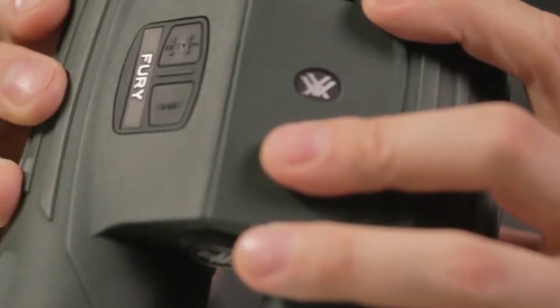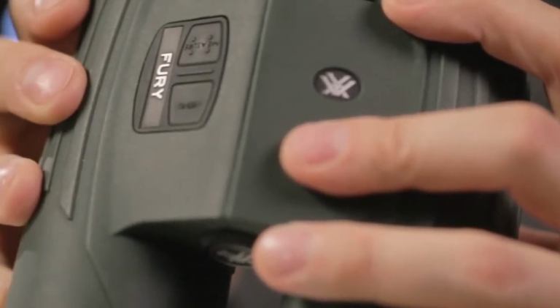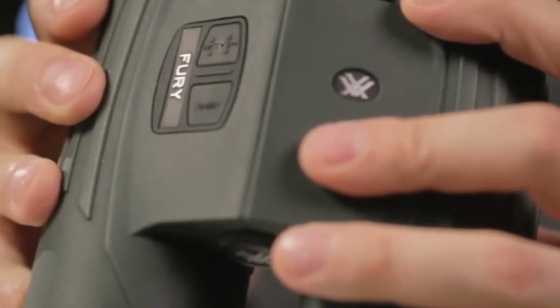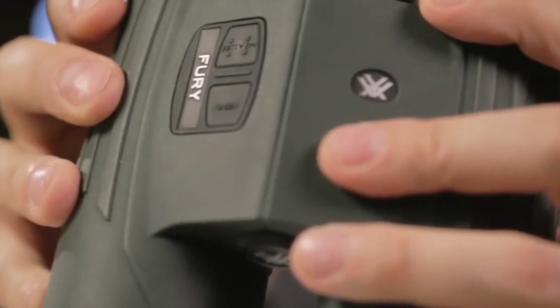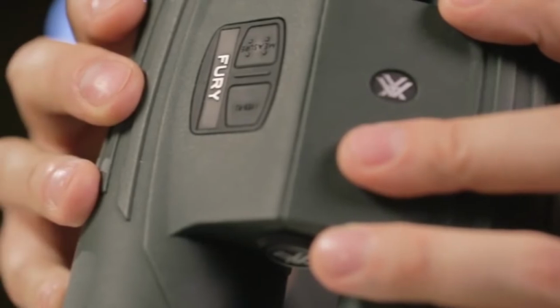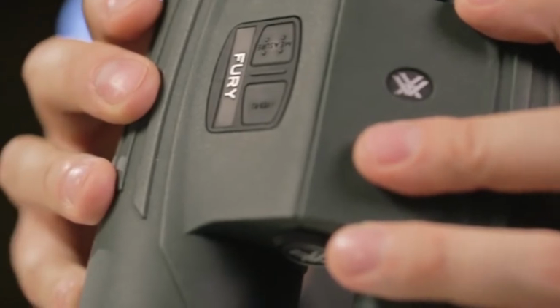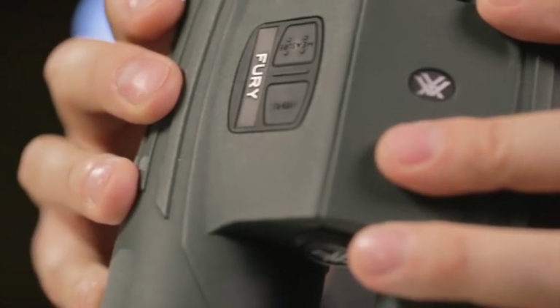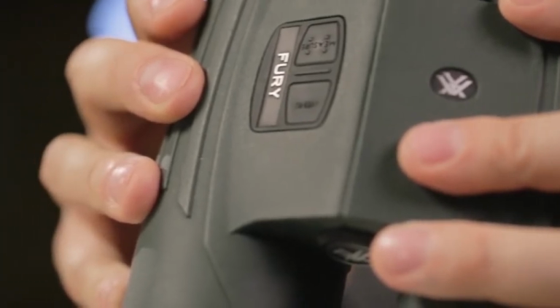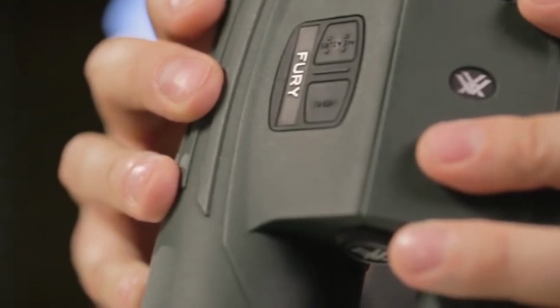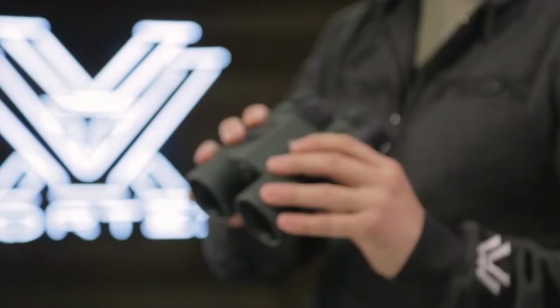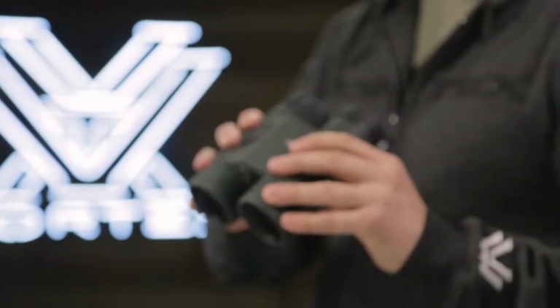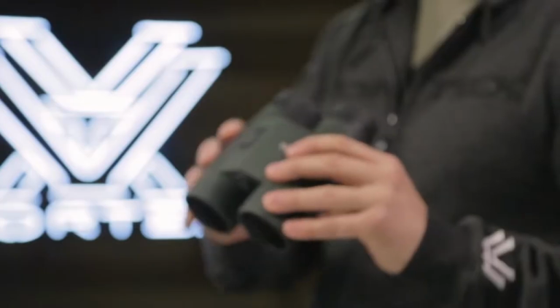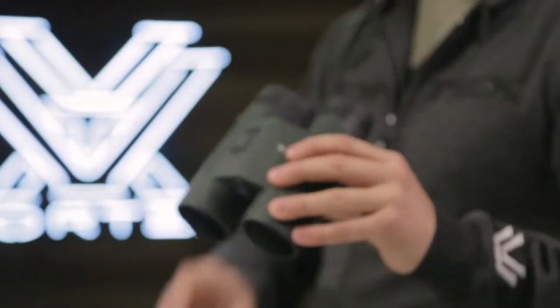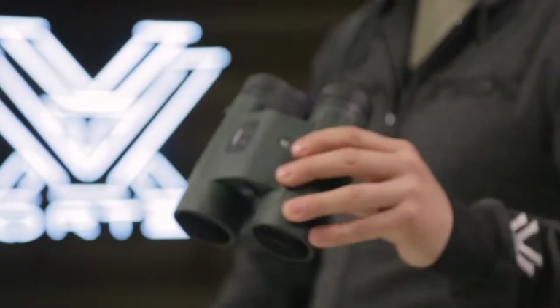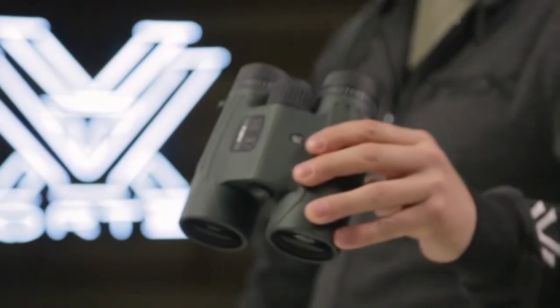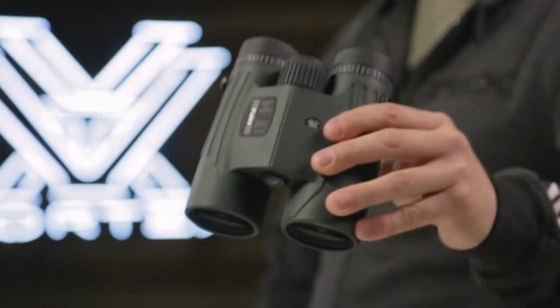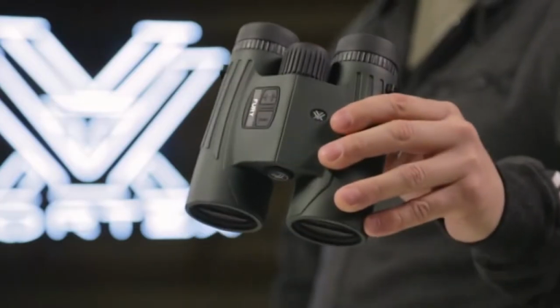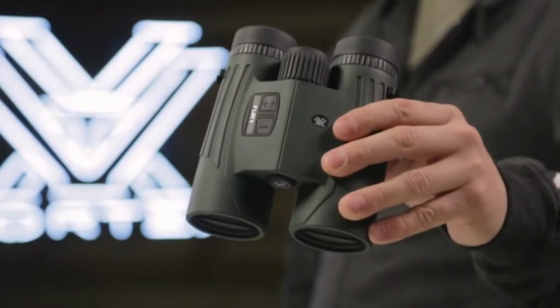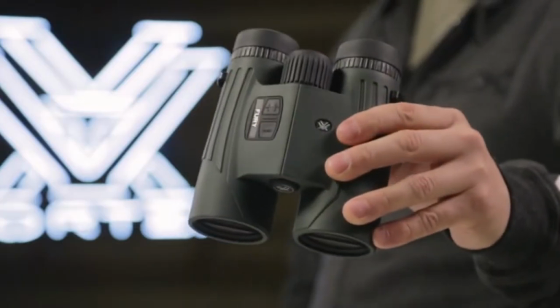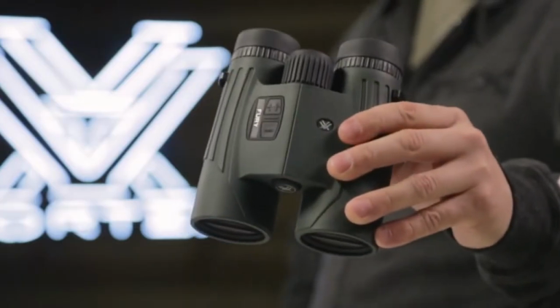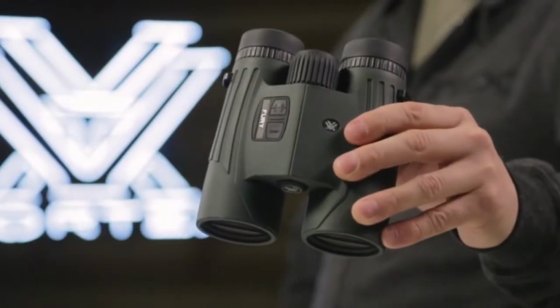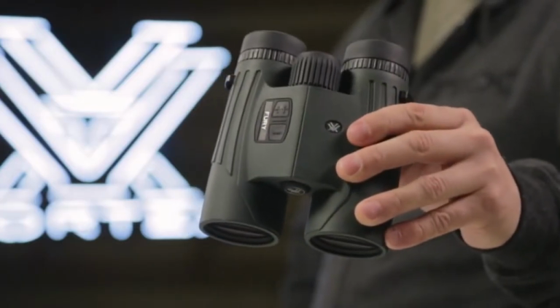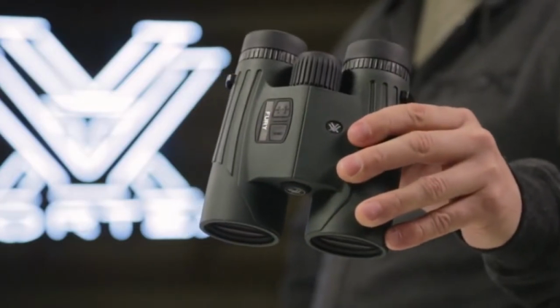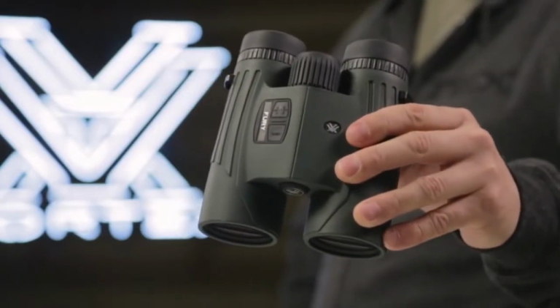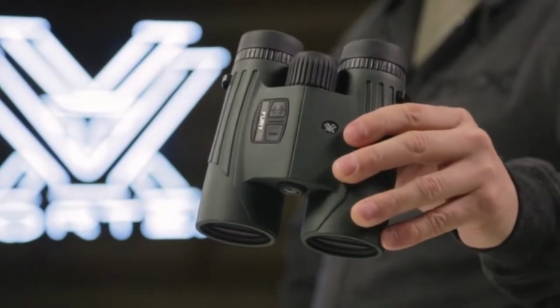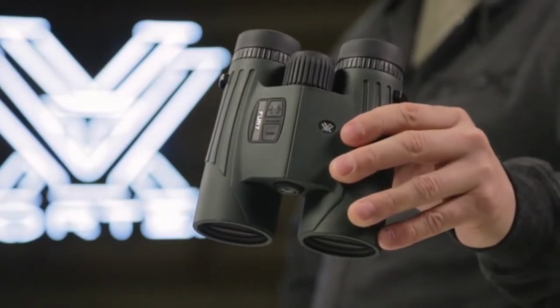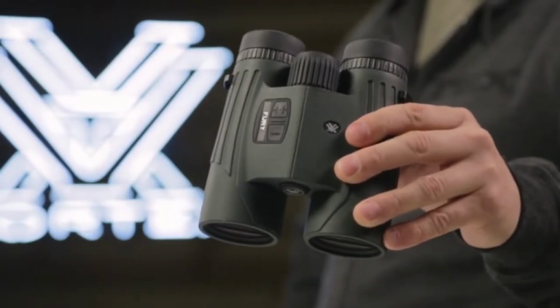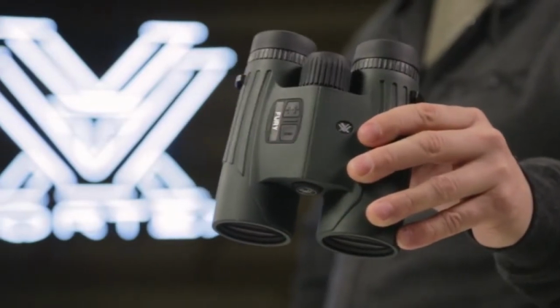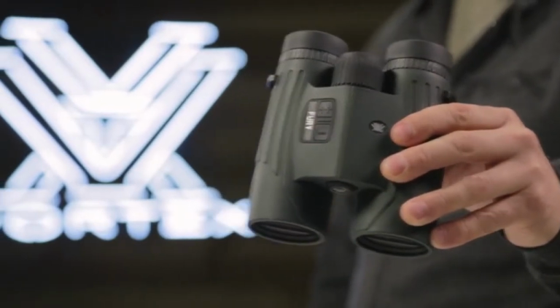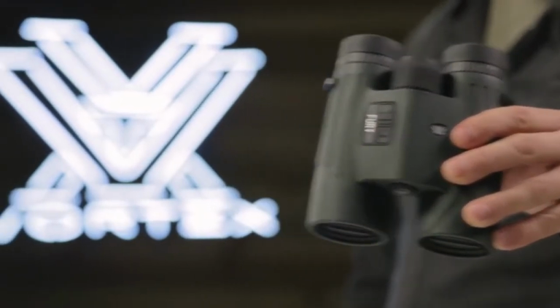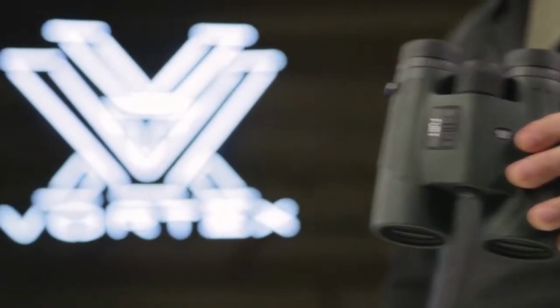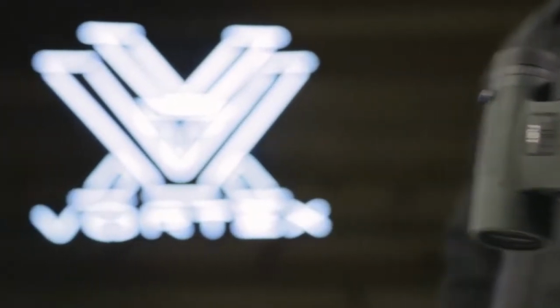So stop by your local Sportsman's Warehouse and check out the new Vortex Fury 10x42s.